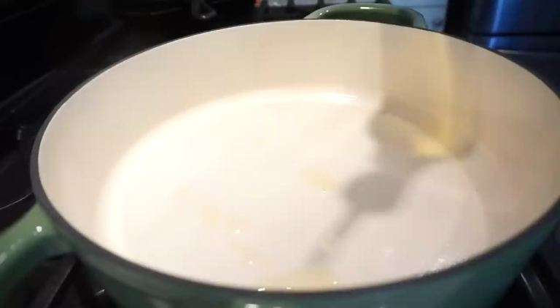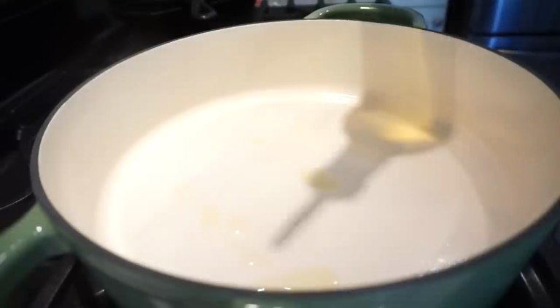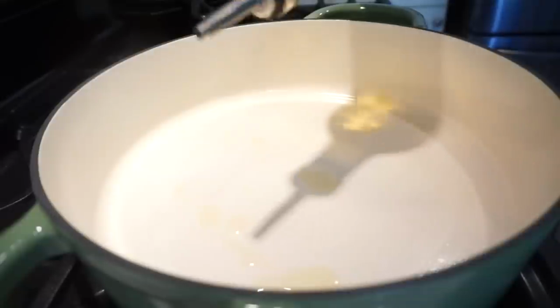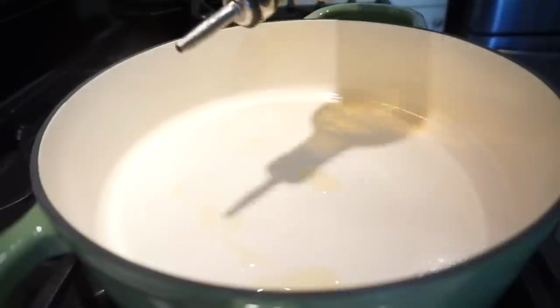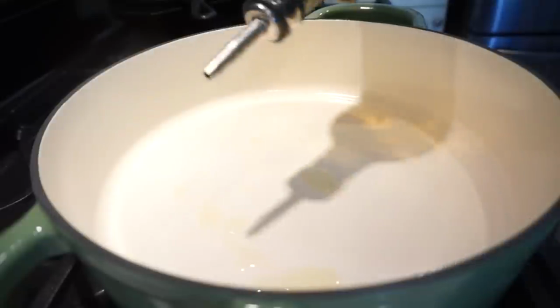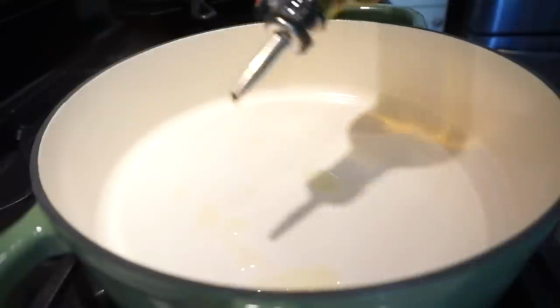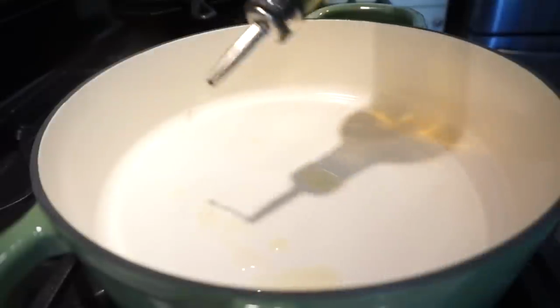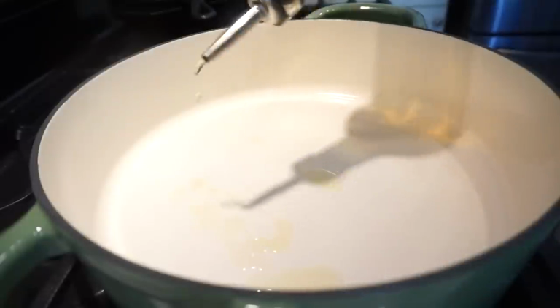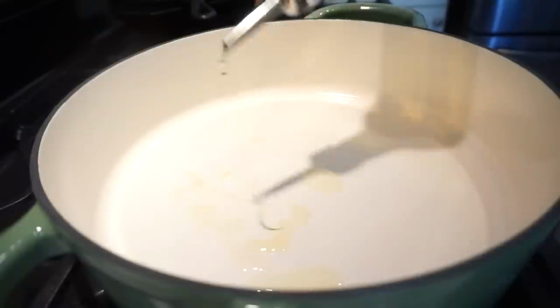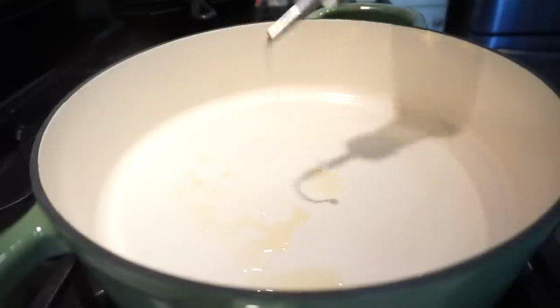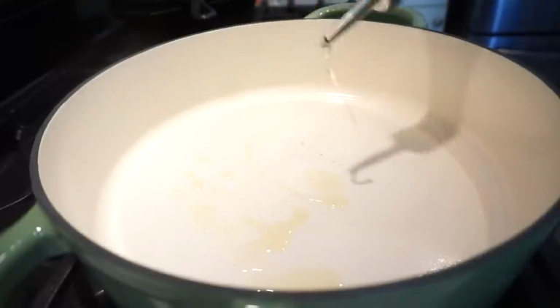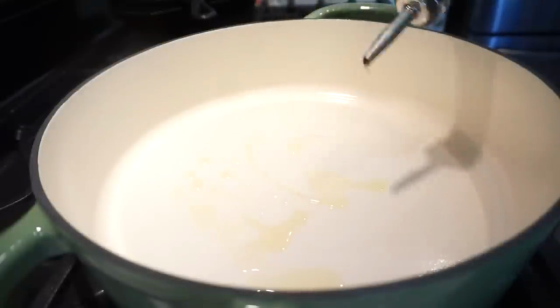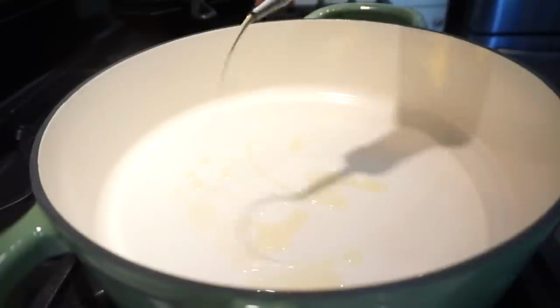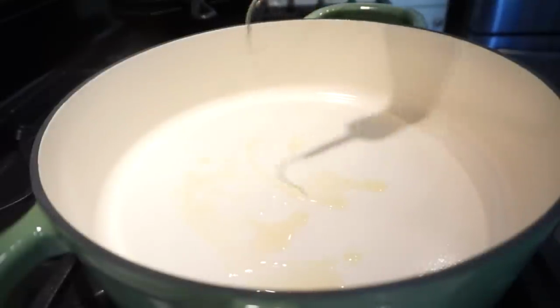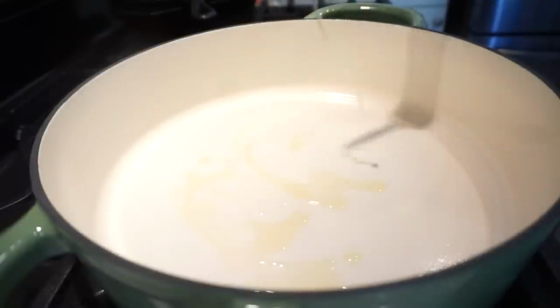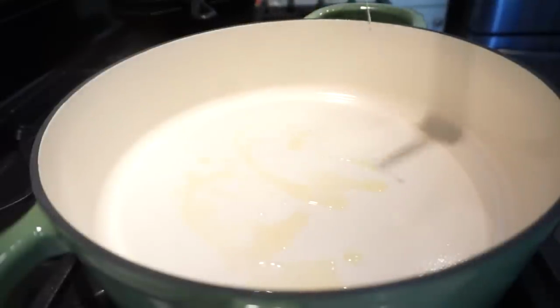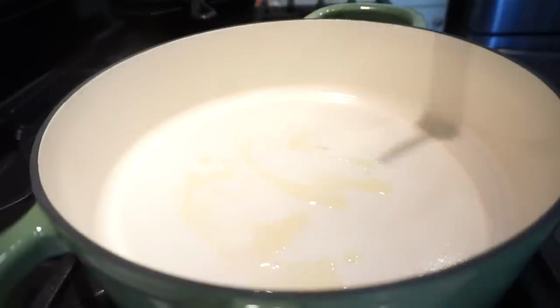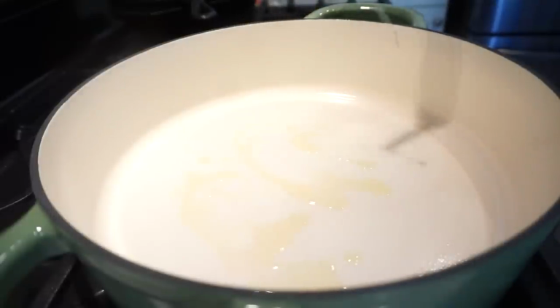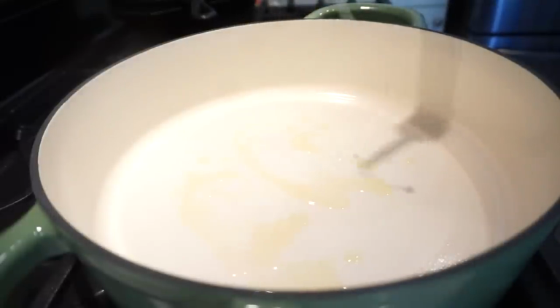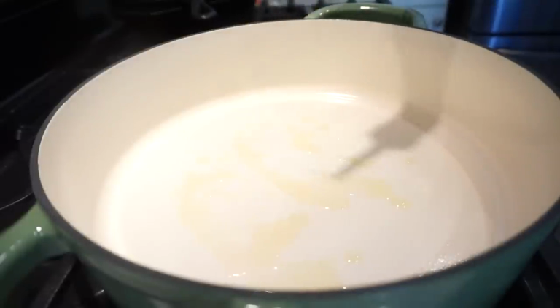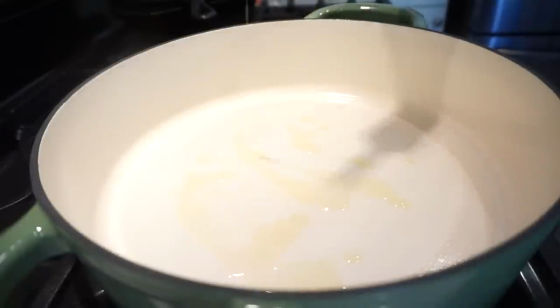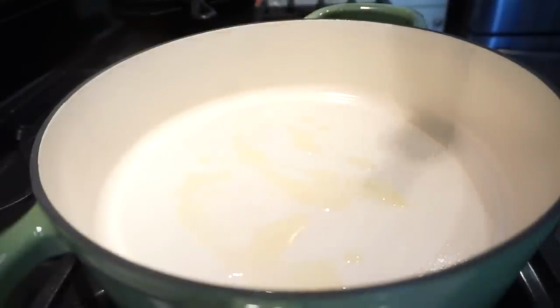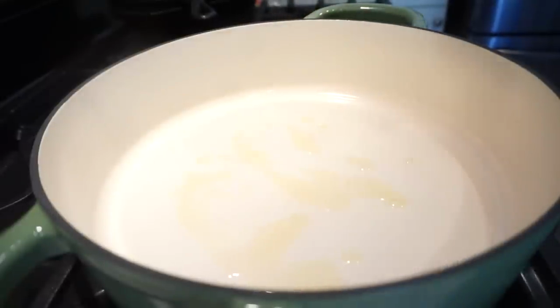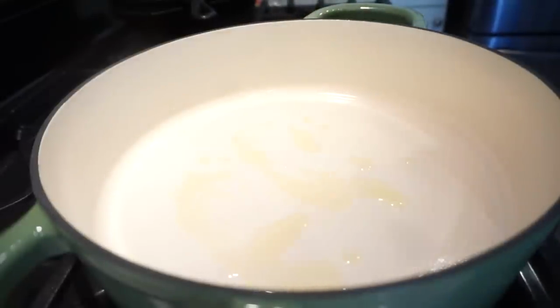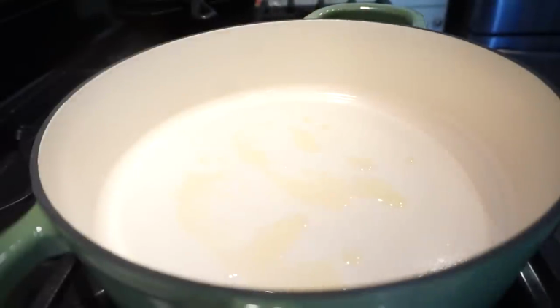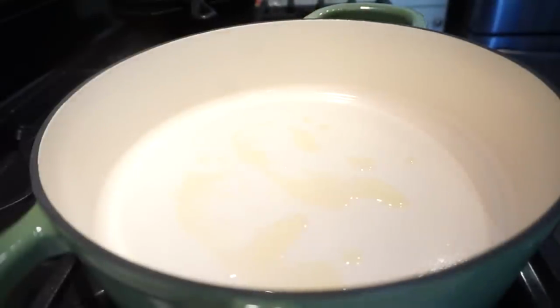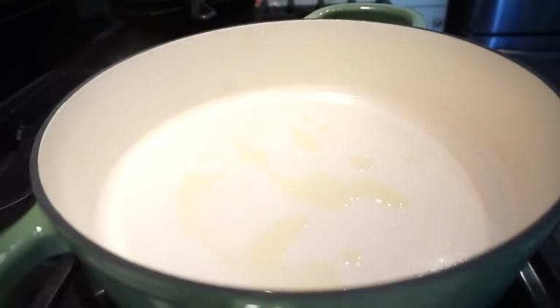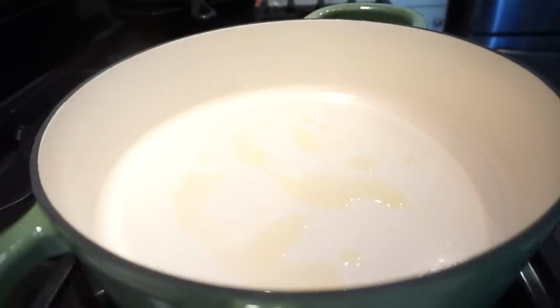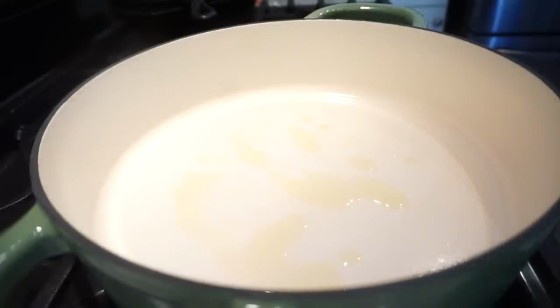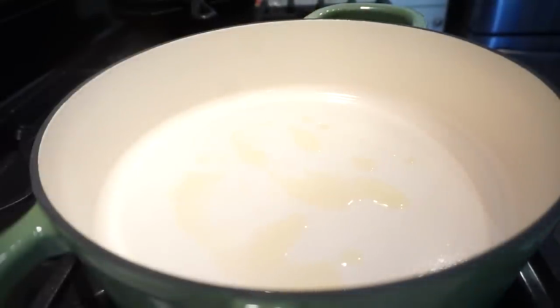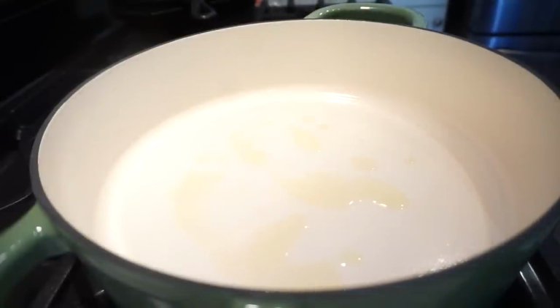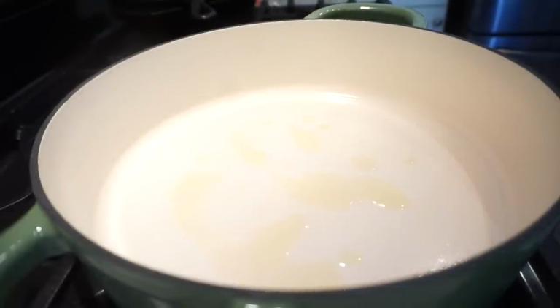I've got my skillet on medium to medium-high heat. I'm going to add a little bit more oil and then cook this chicken all the way through.